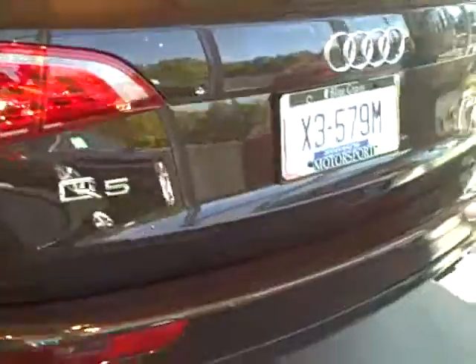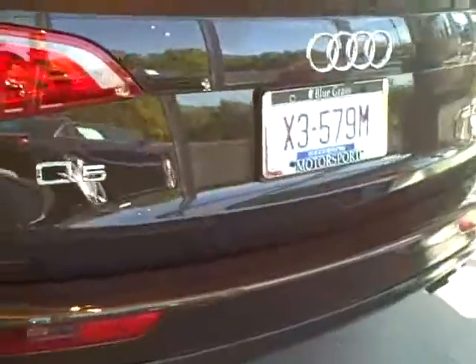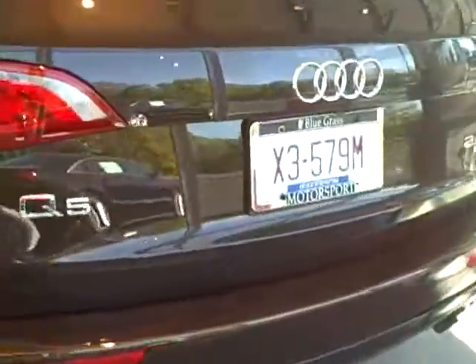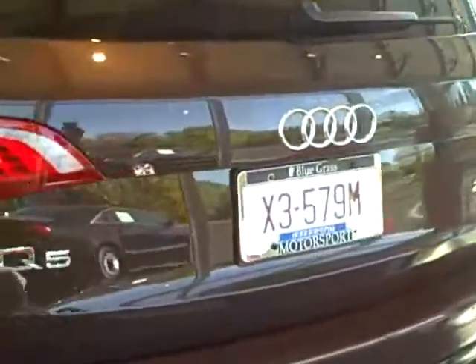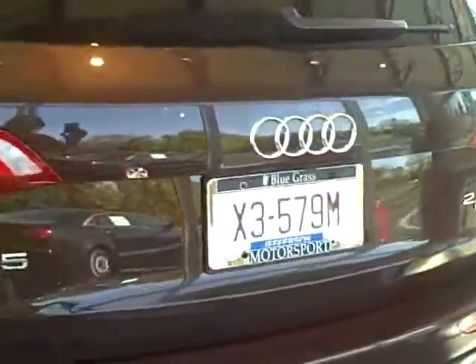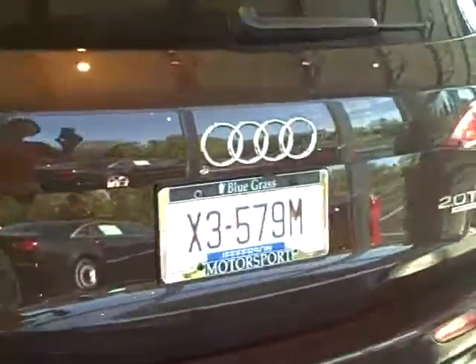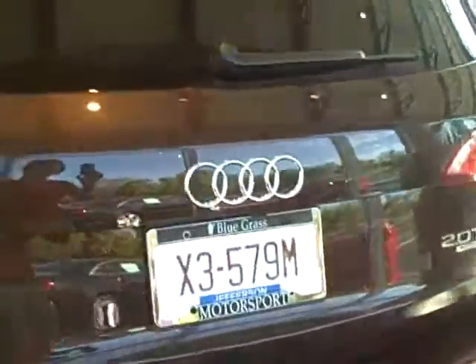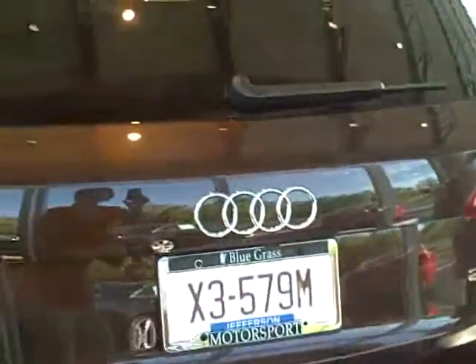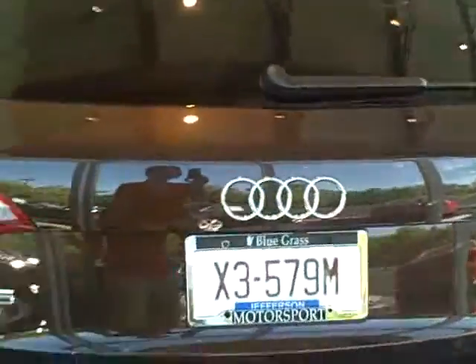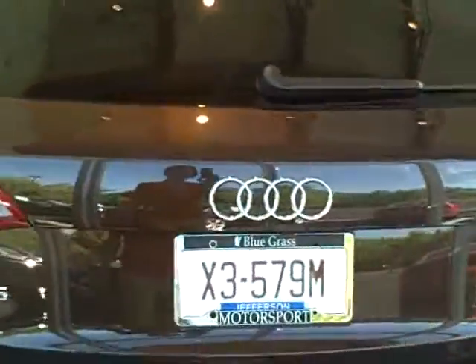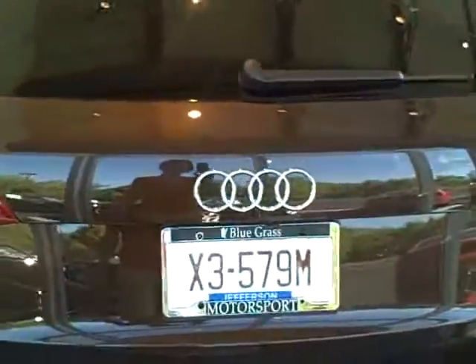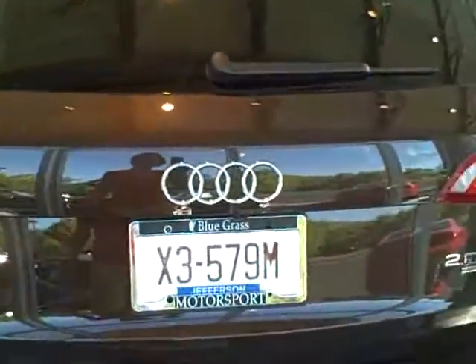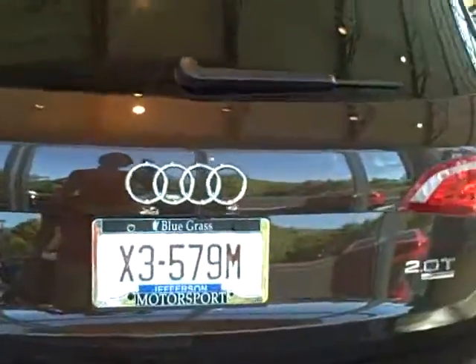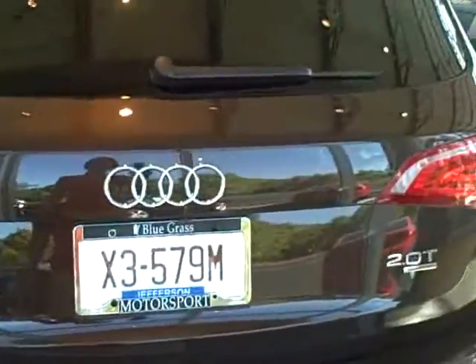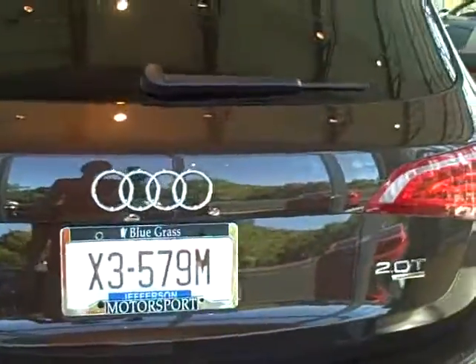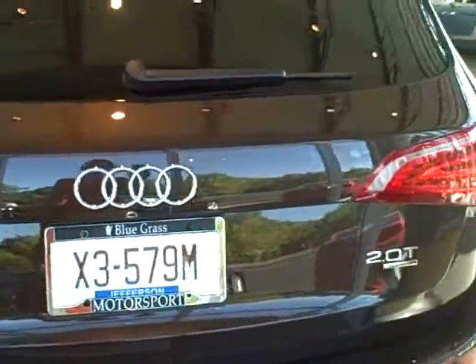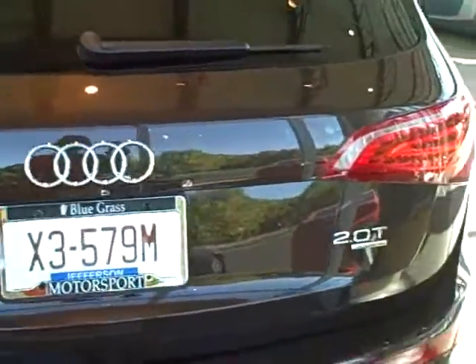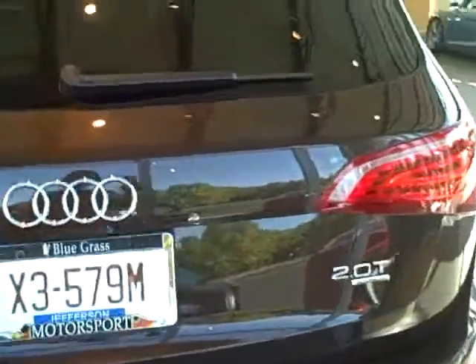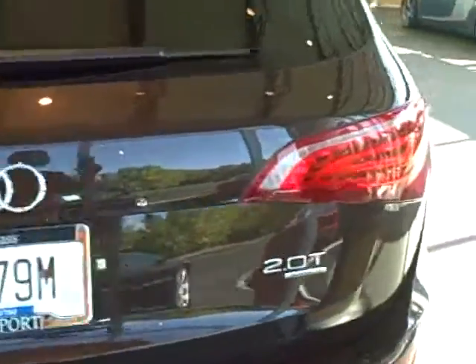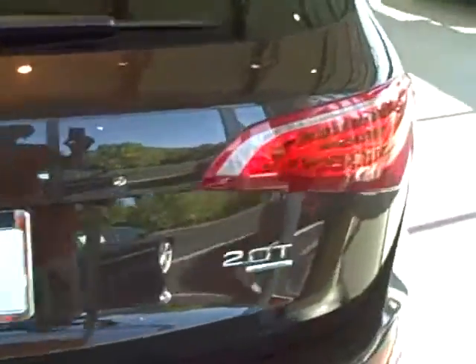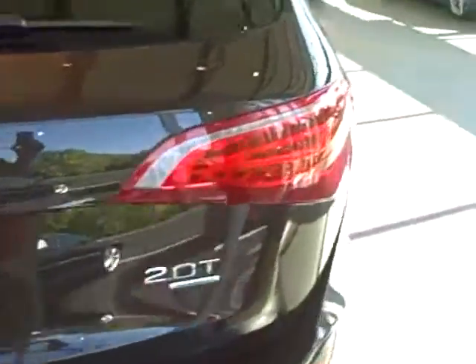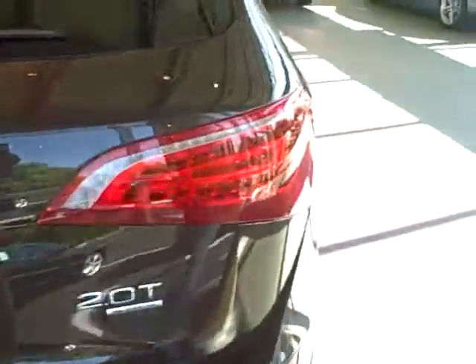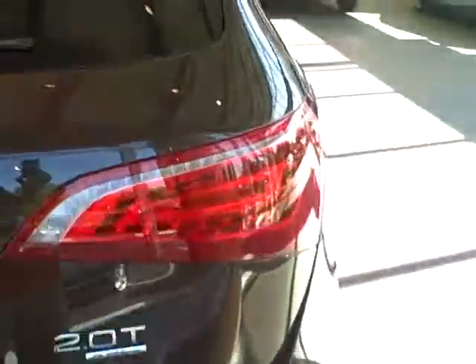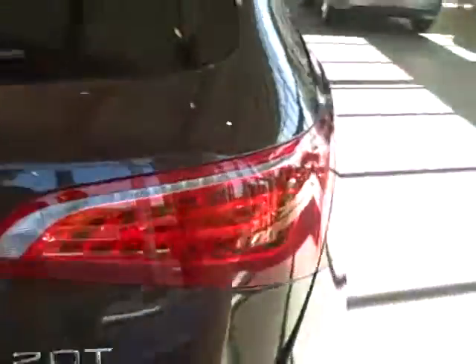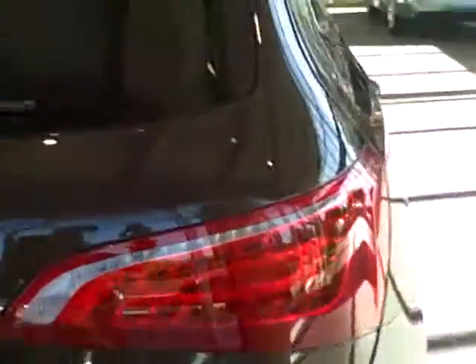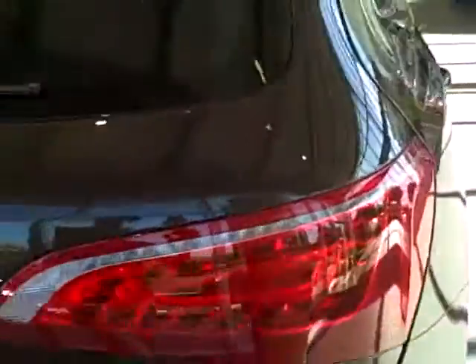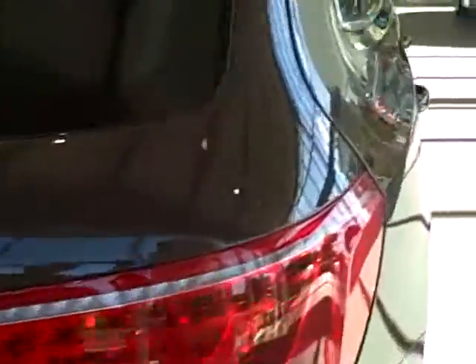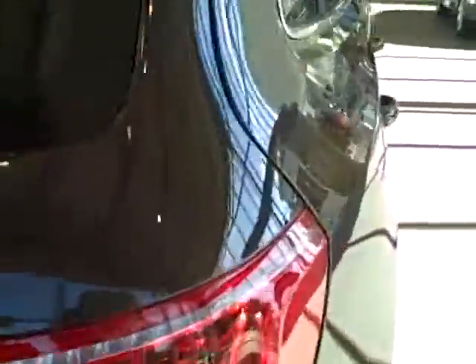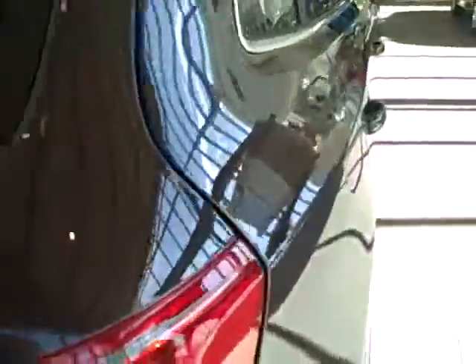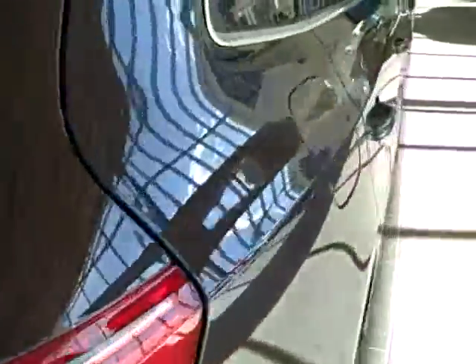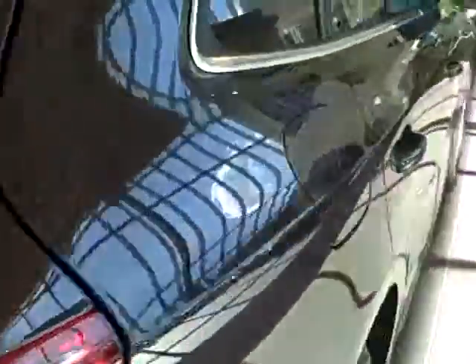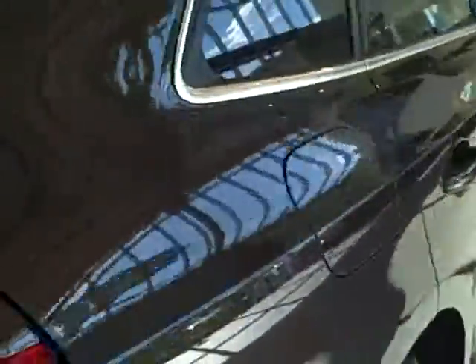This one is a 2.0, so you'll get better gas mileage on this one, and I think it's cardamom beige on the inside.